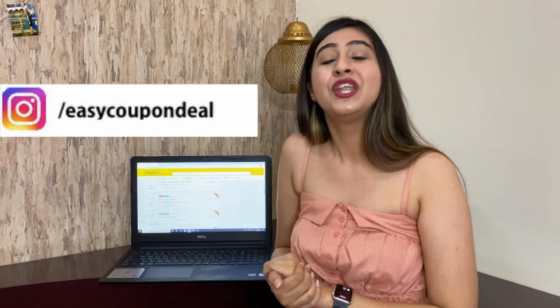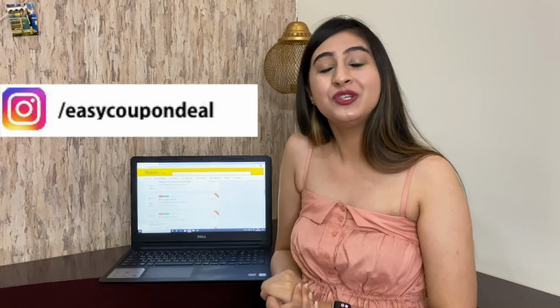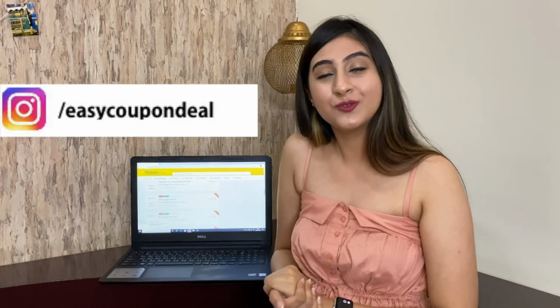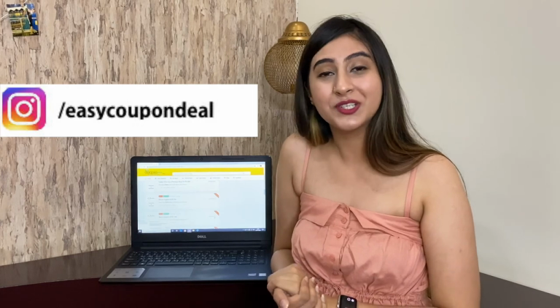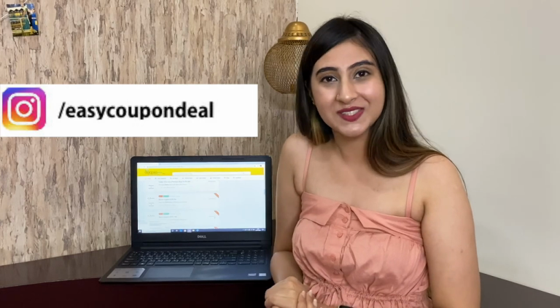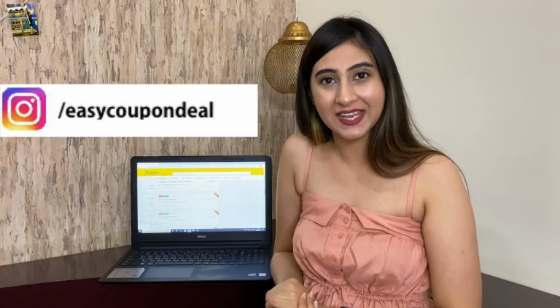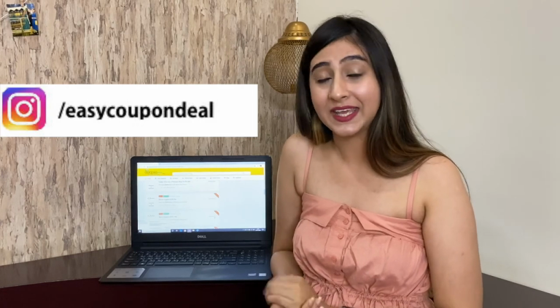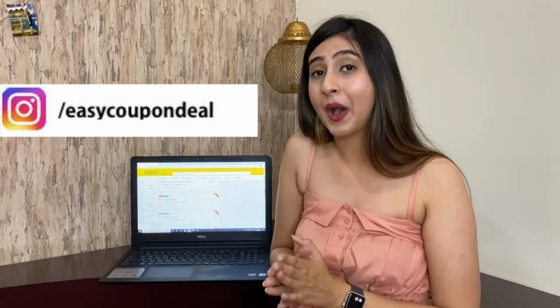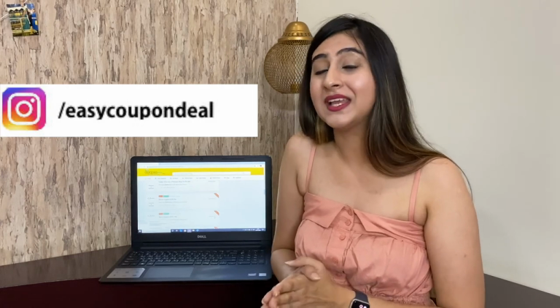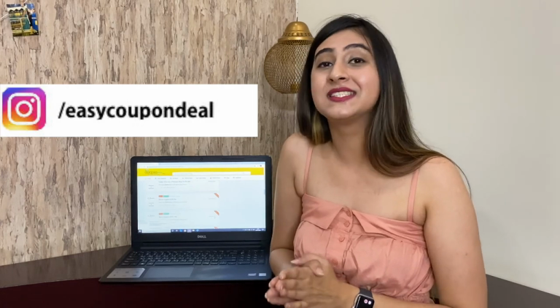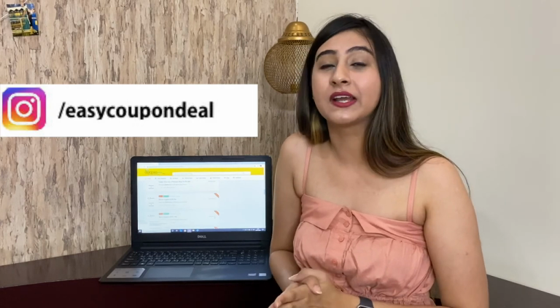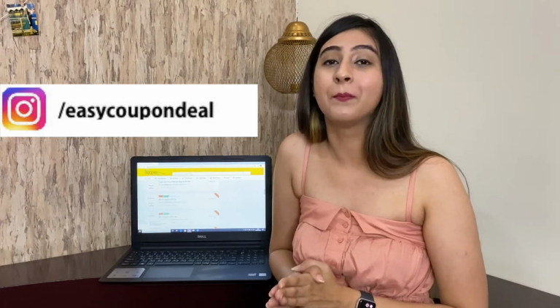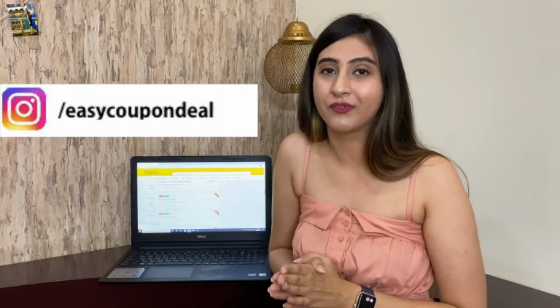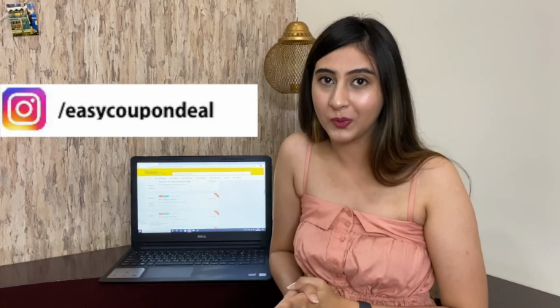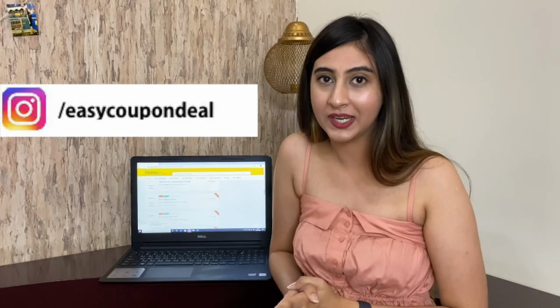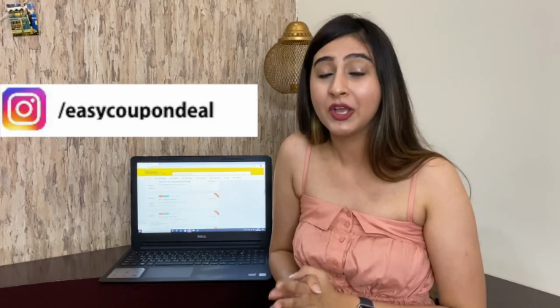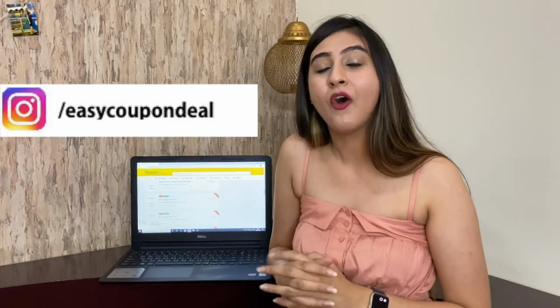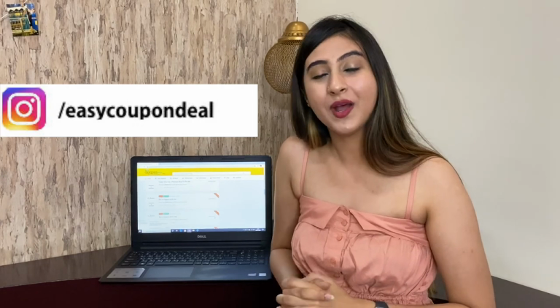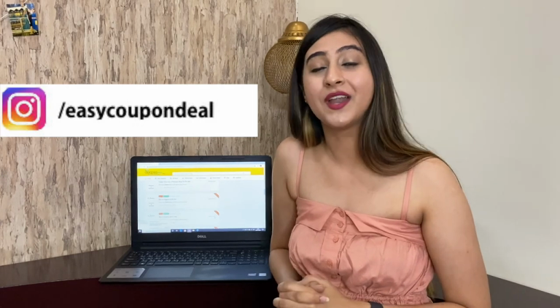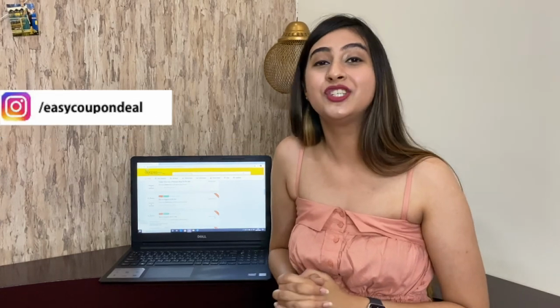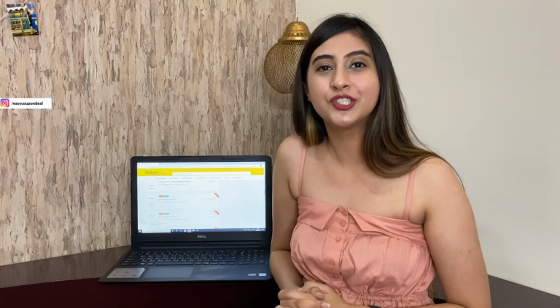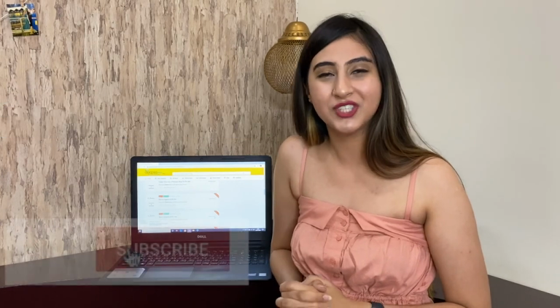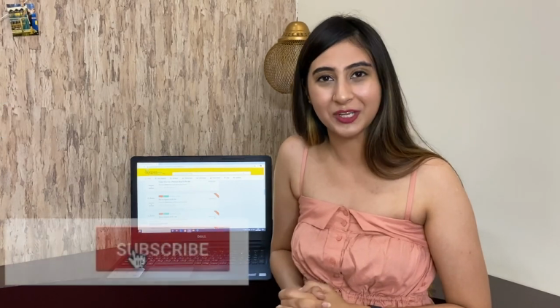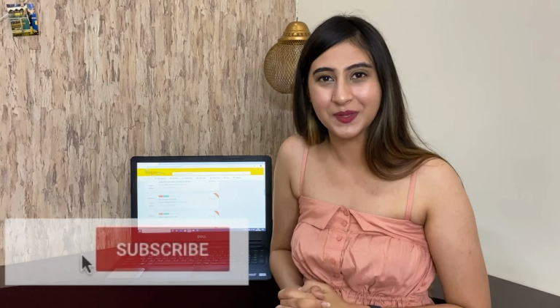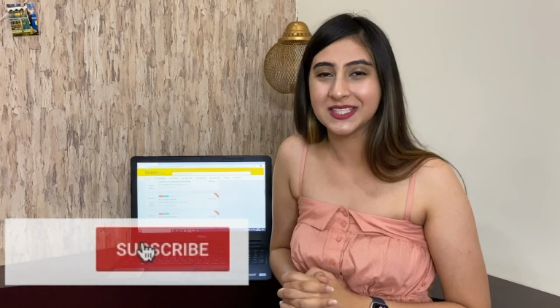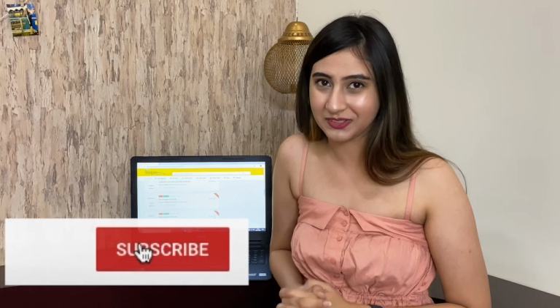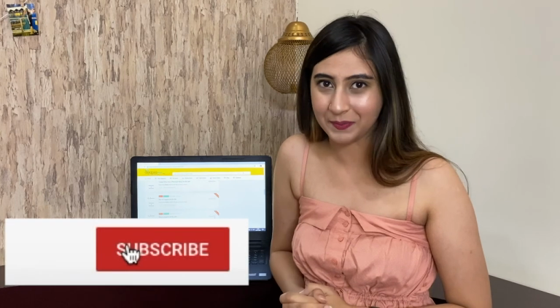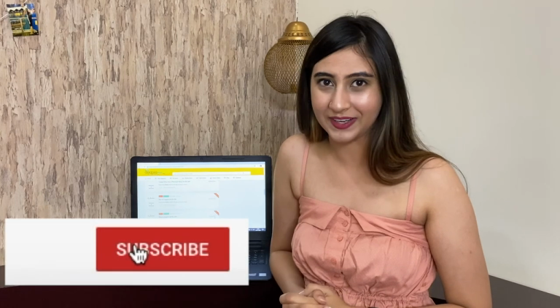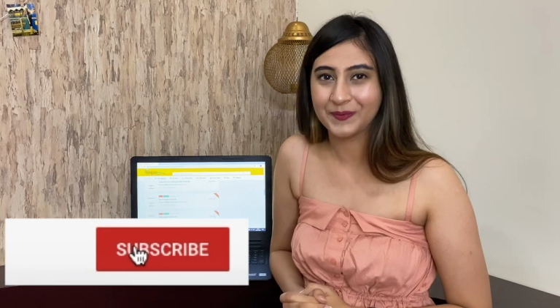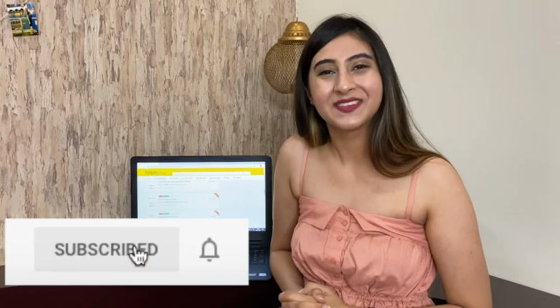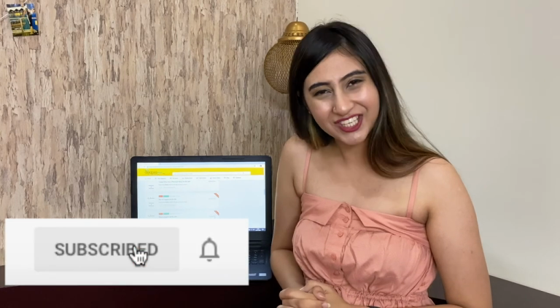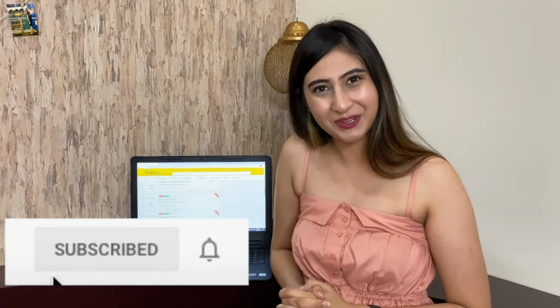Follow us on Instagram and subscribe to our YouTube channel. Thank you.